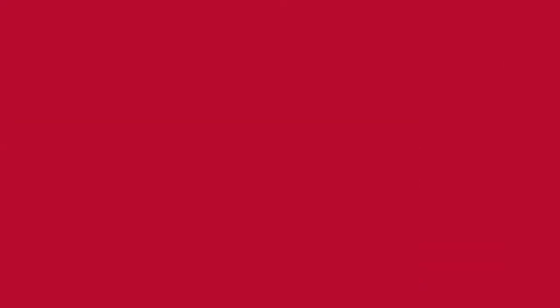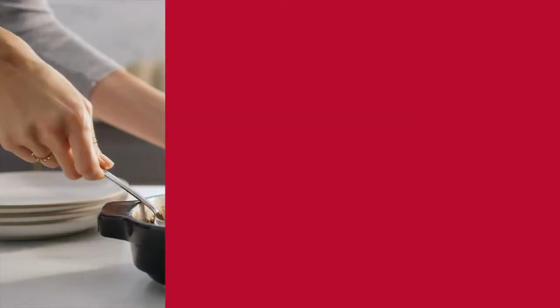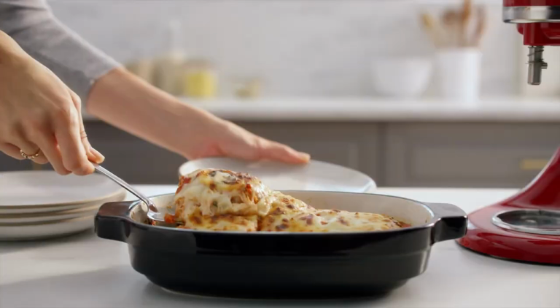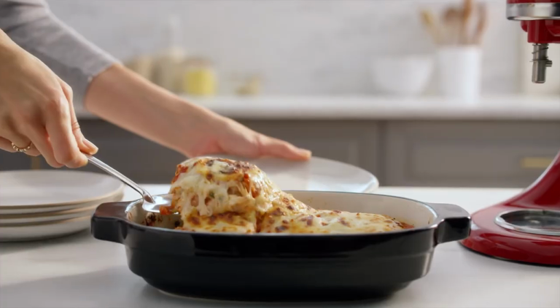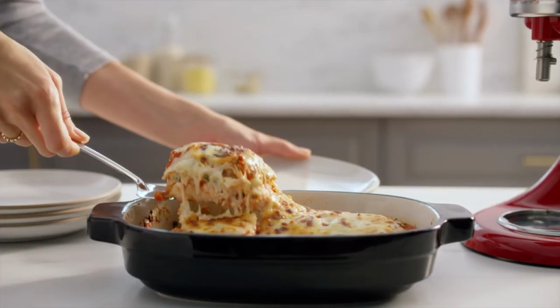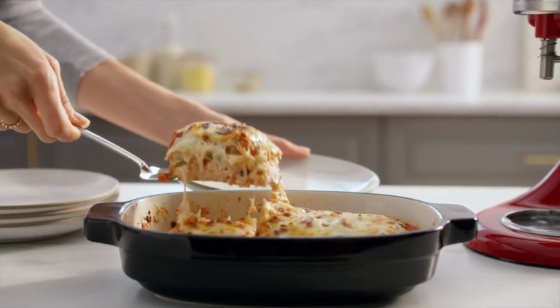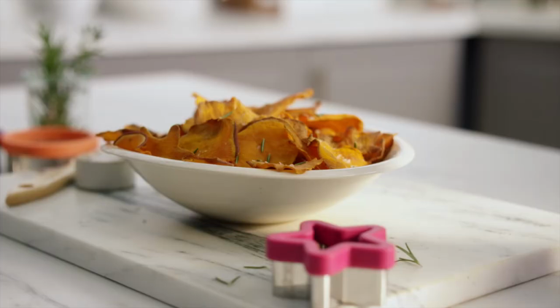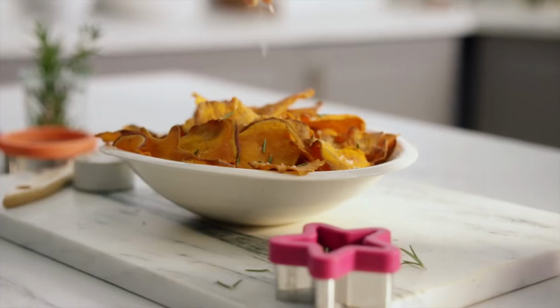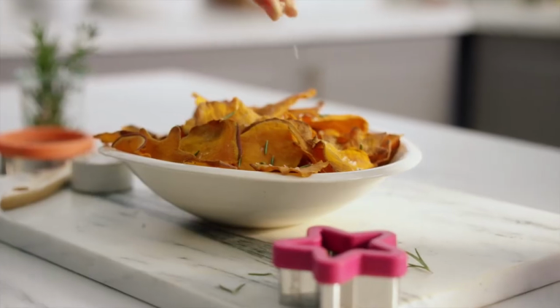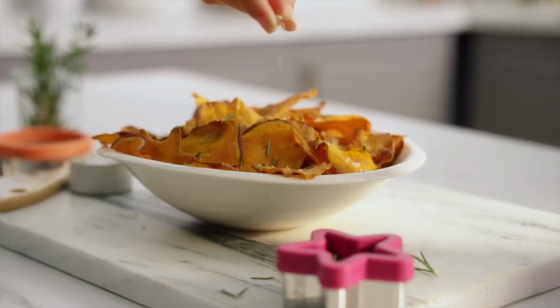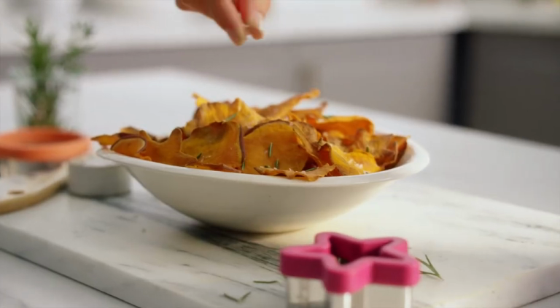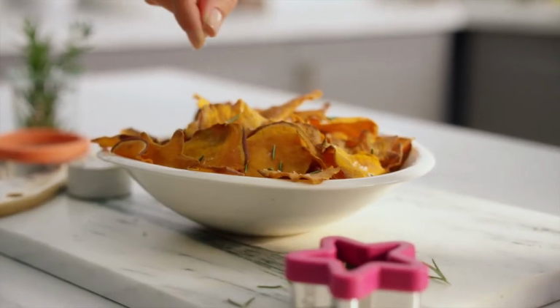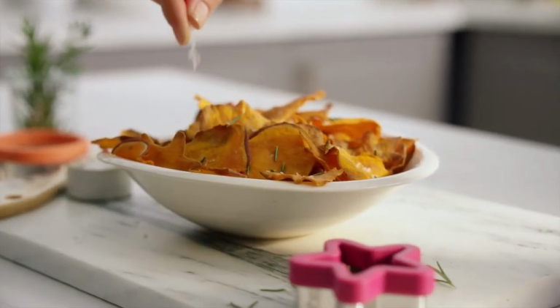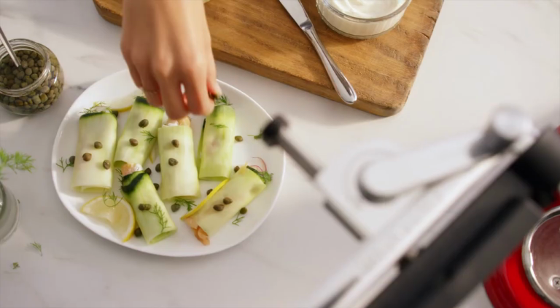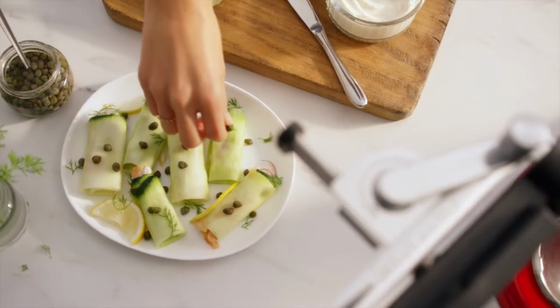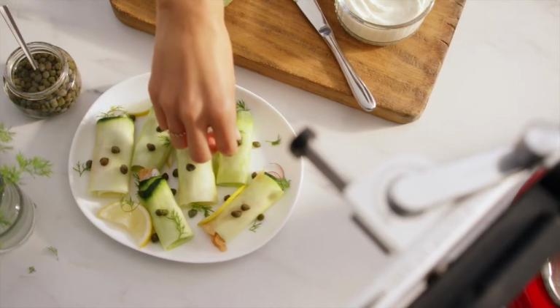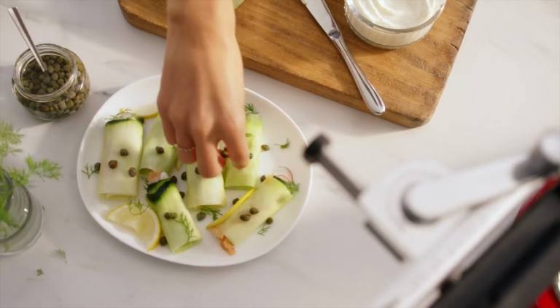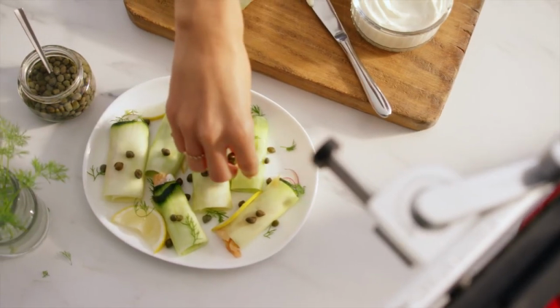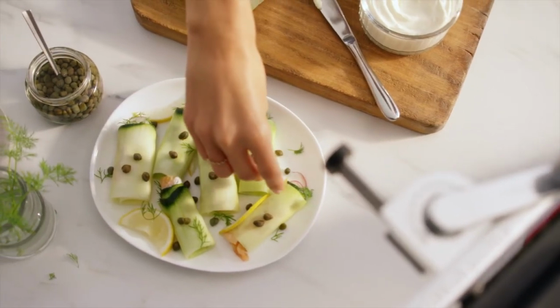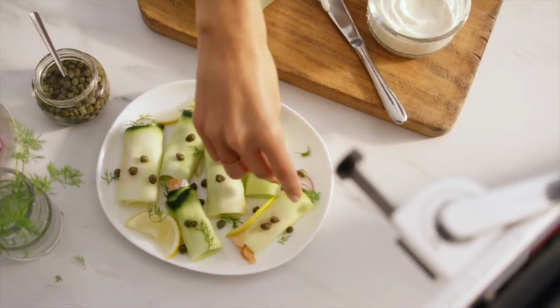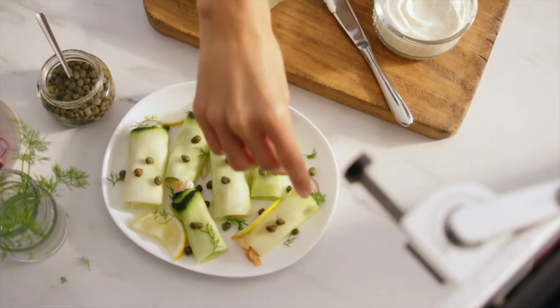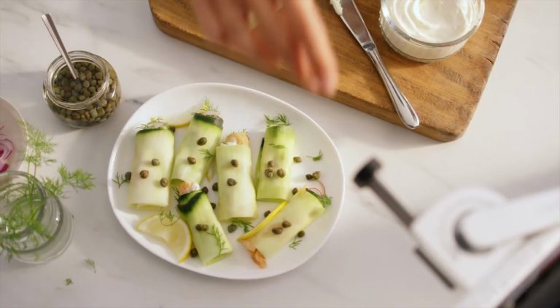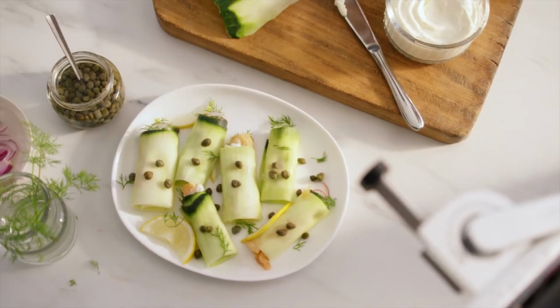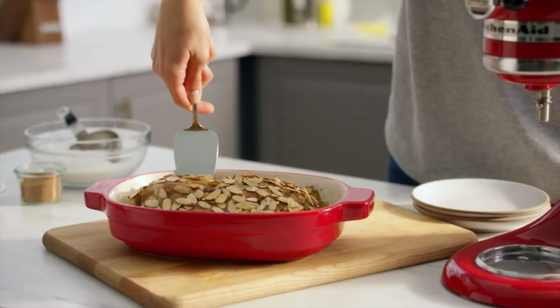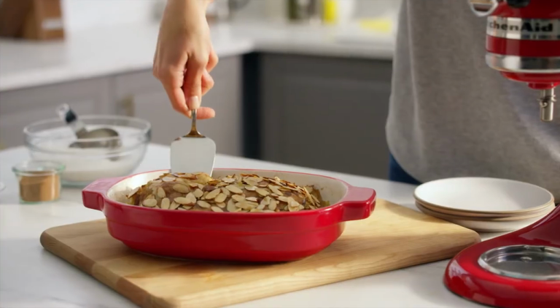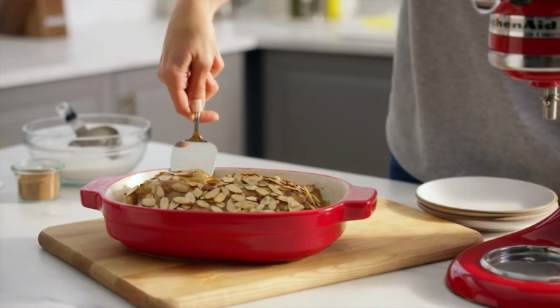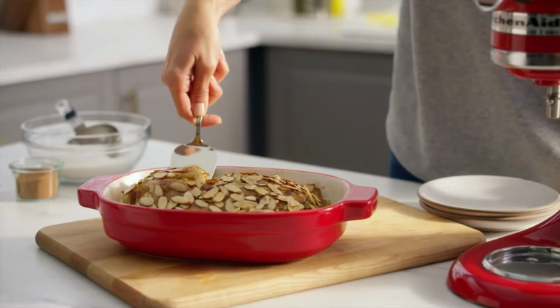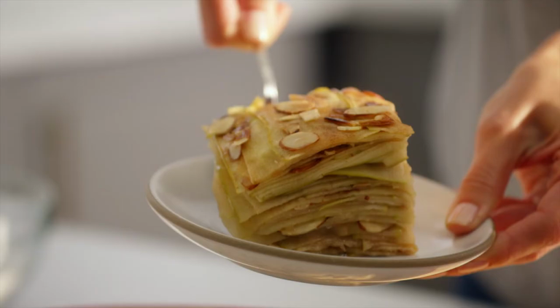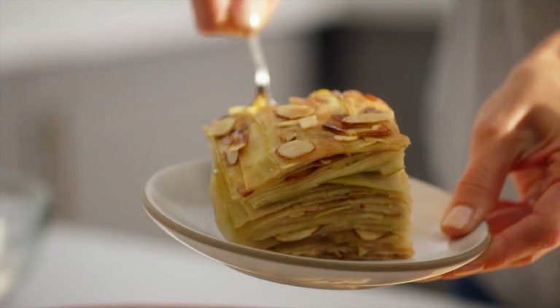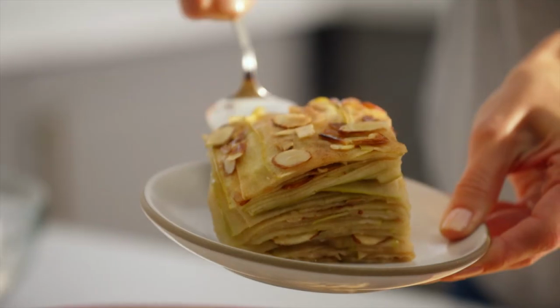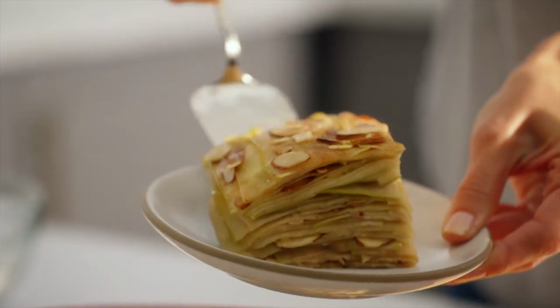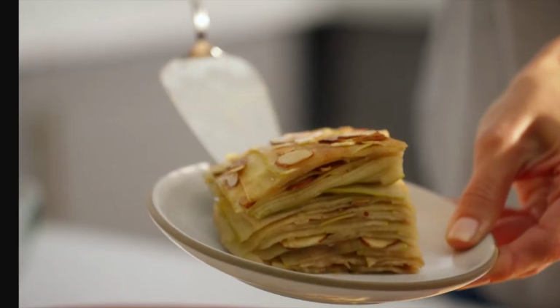Each new attachment has the power to open a world of untapped techniques, flavors, and presentations.